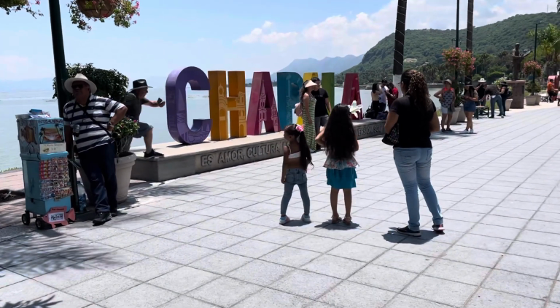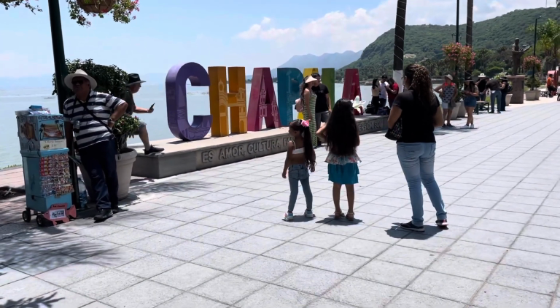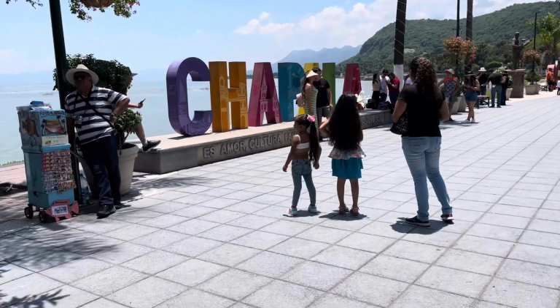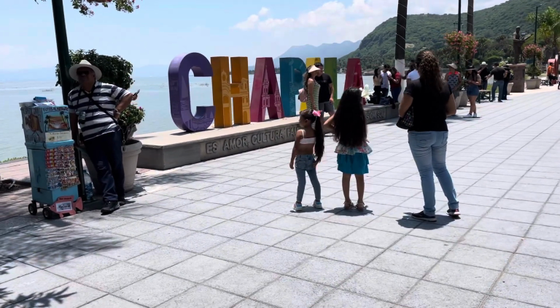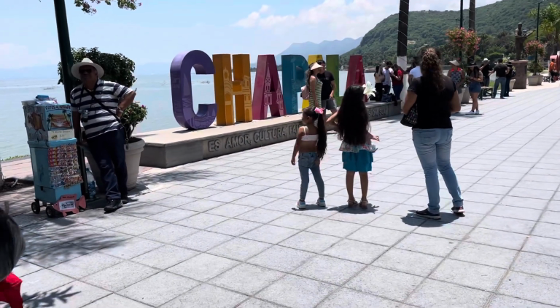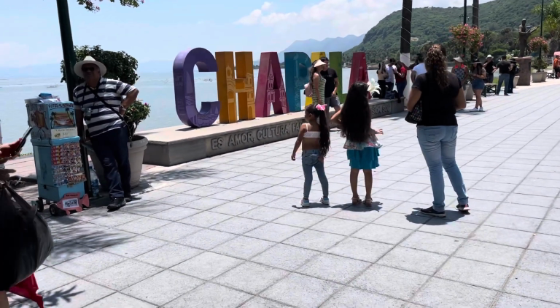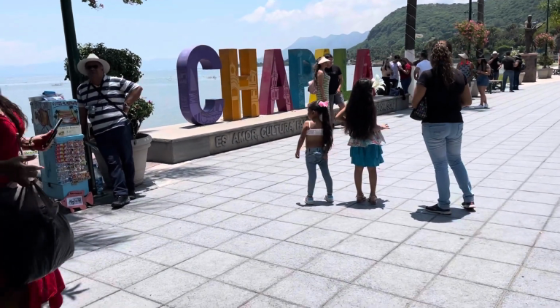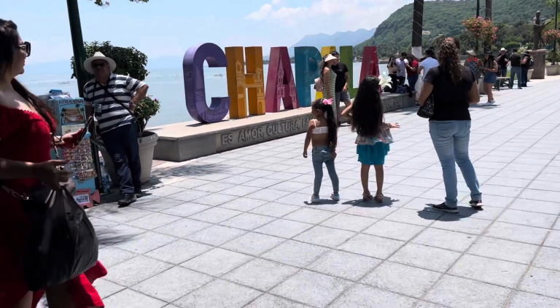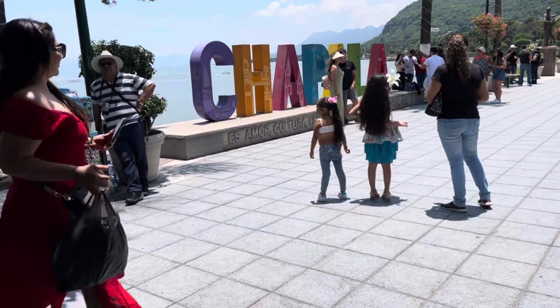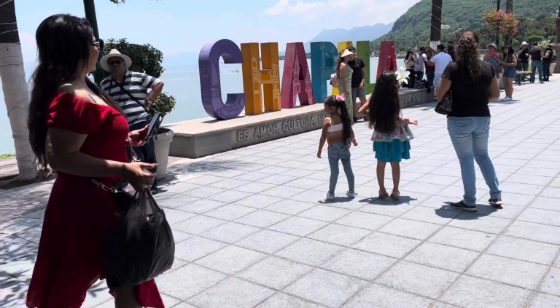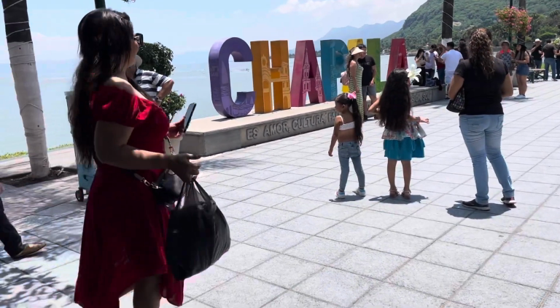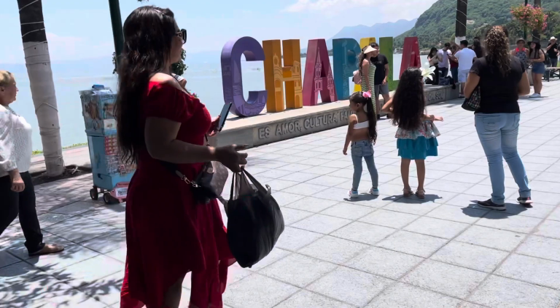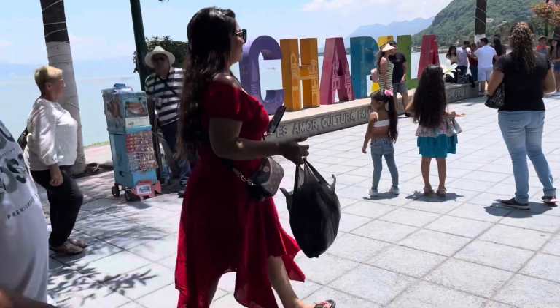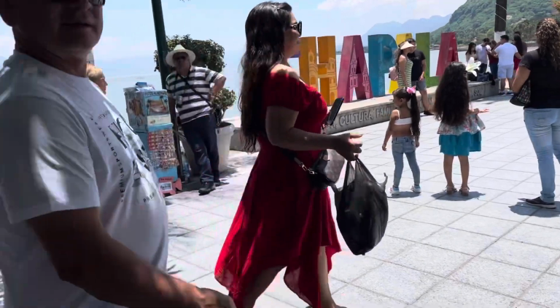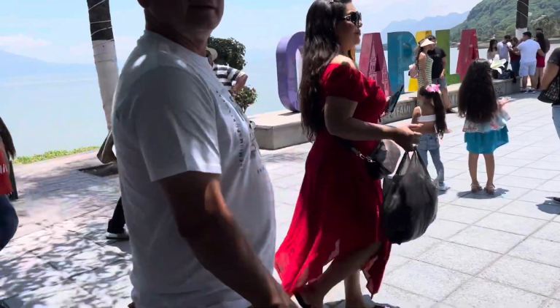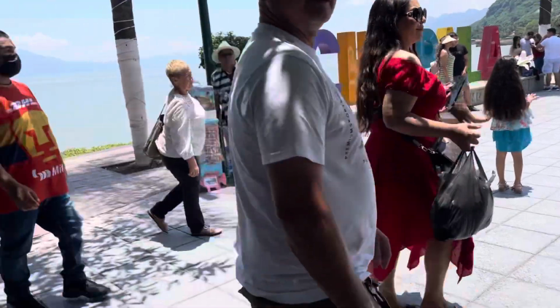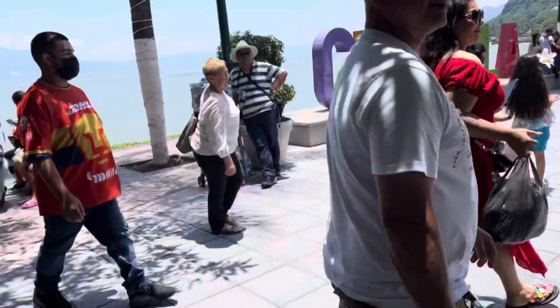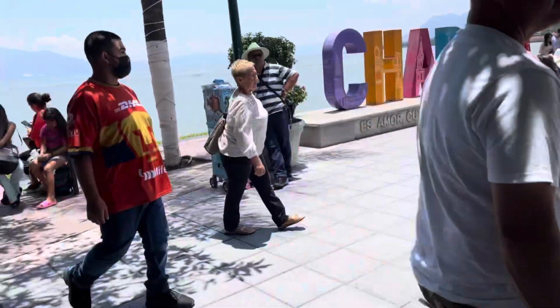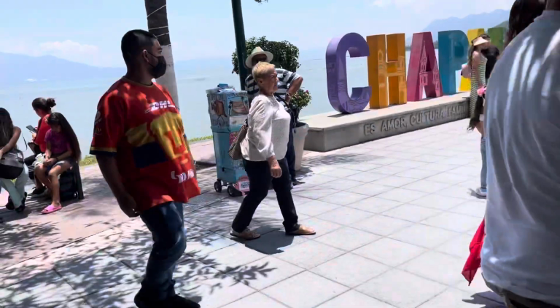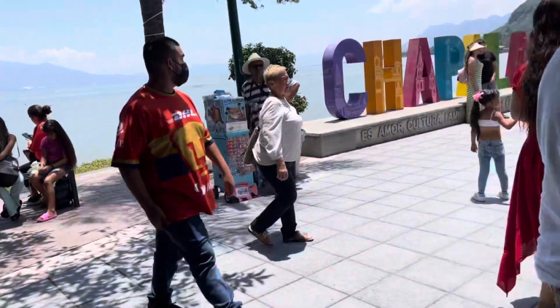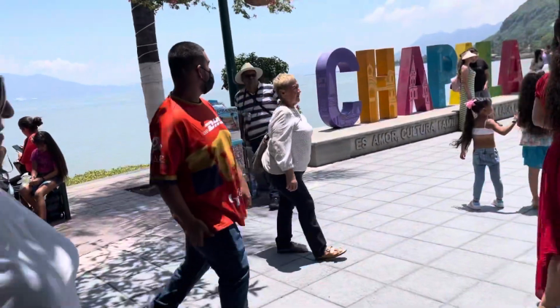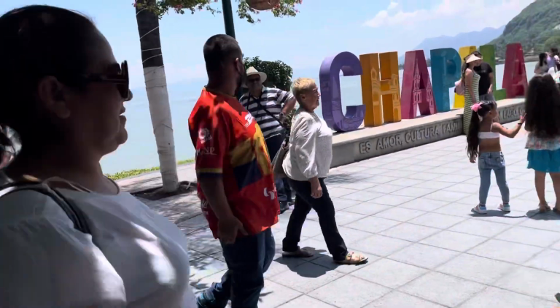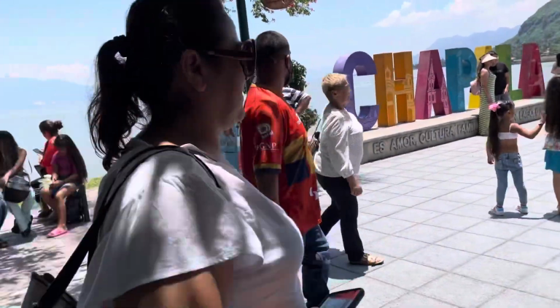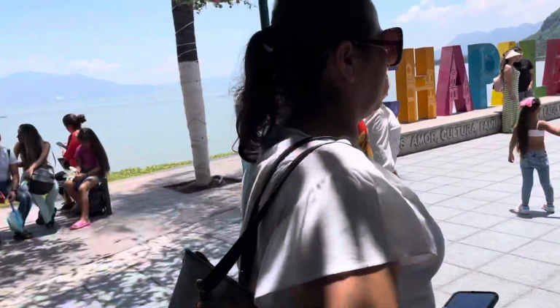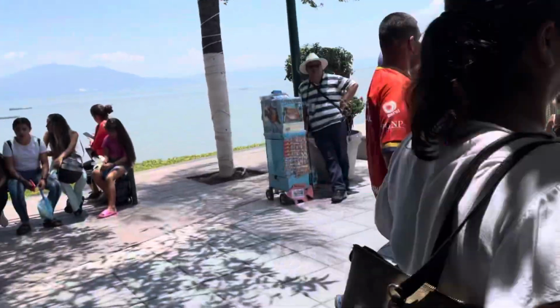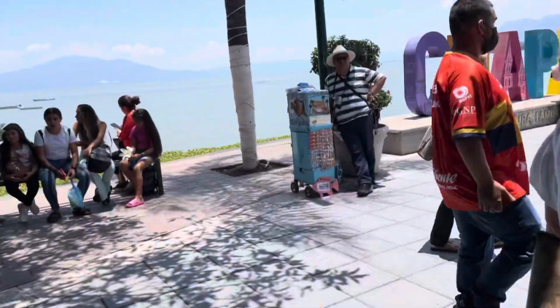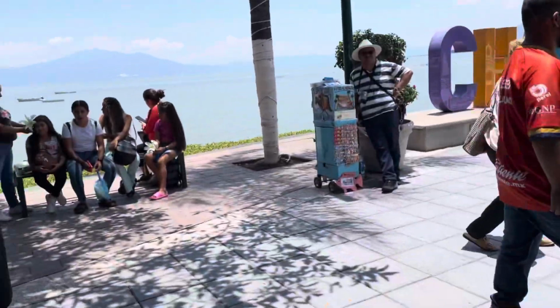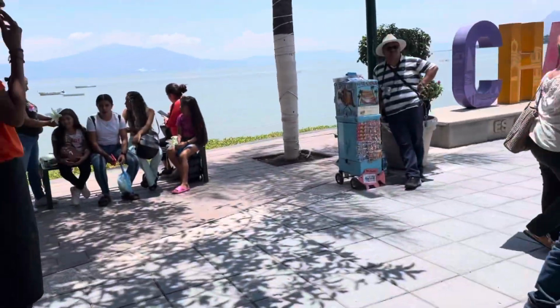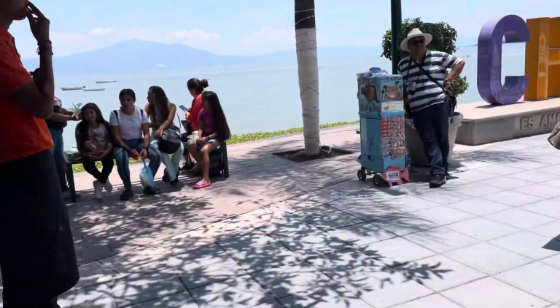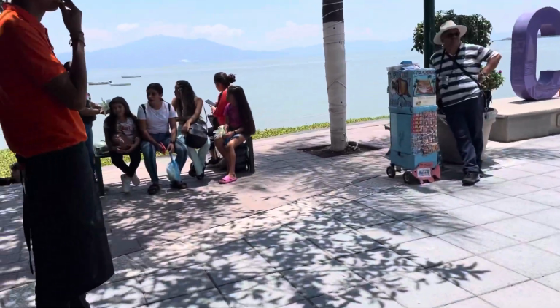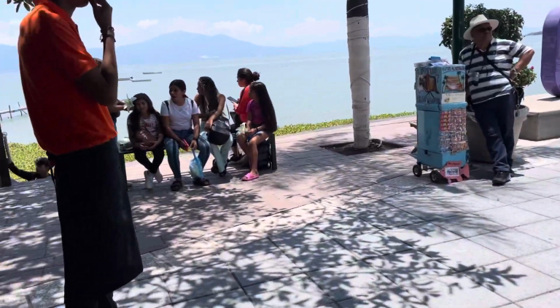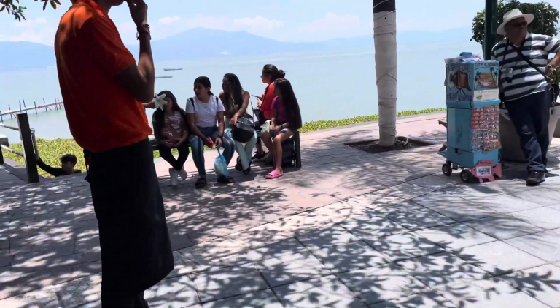Saturday afternoon in Chapala, showing some of the new things on the malecon.